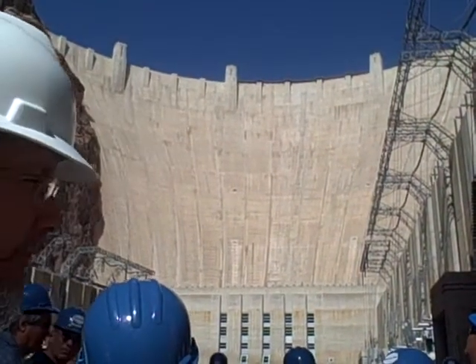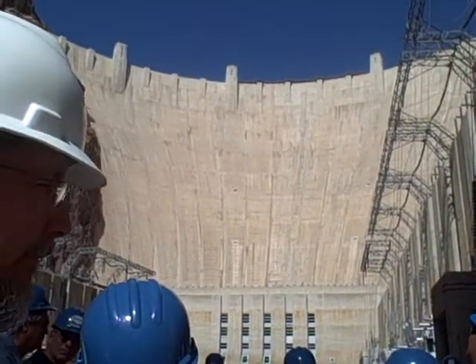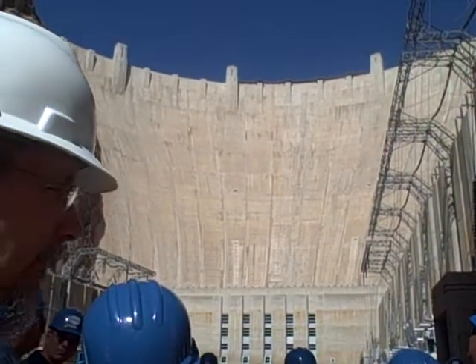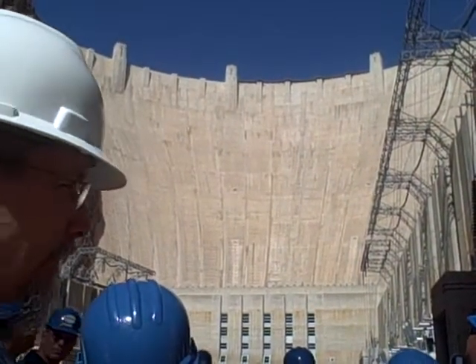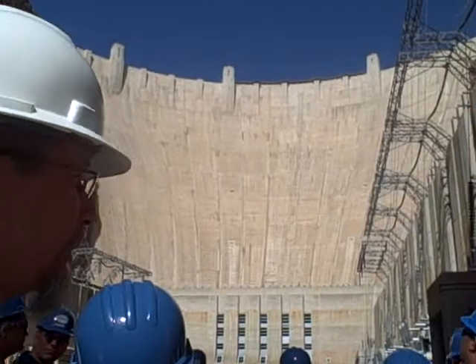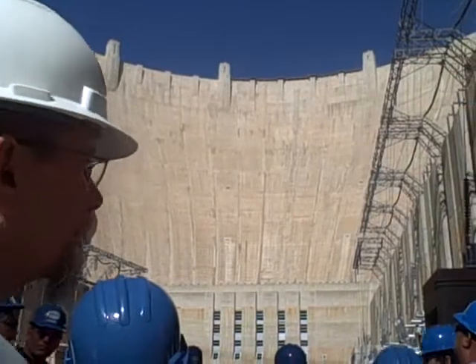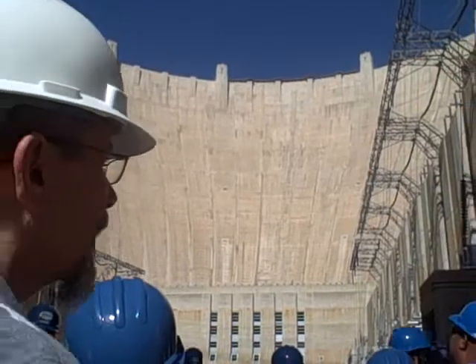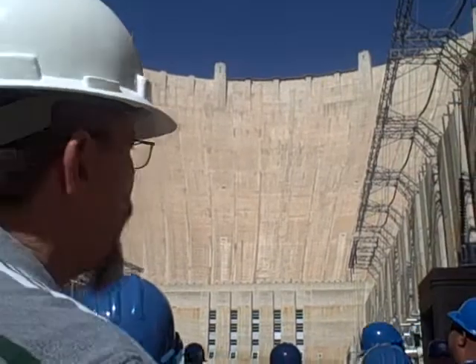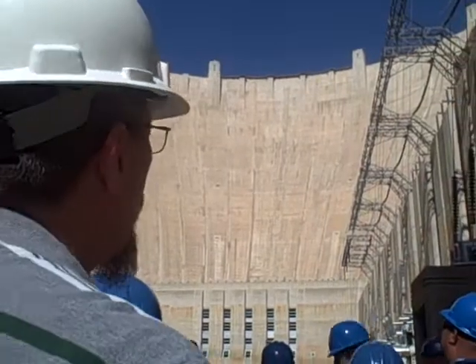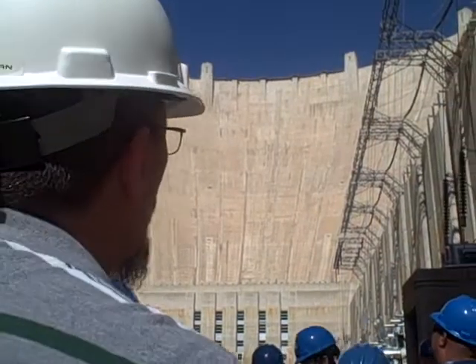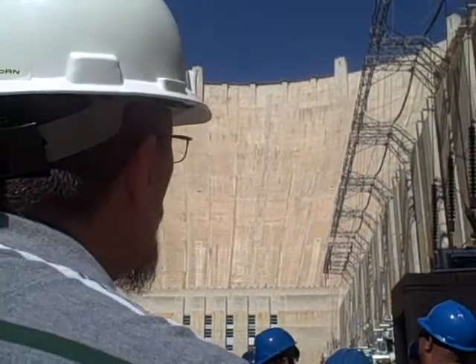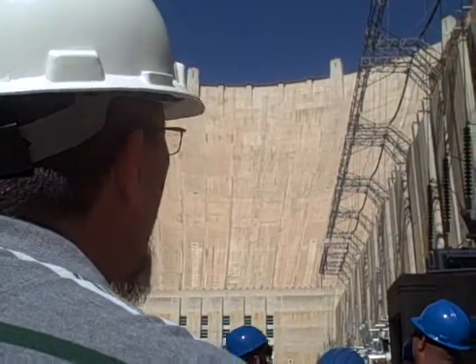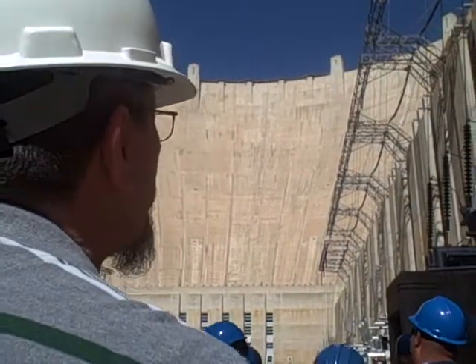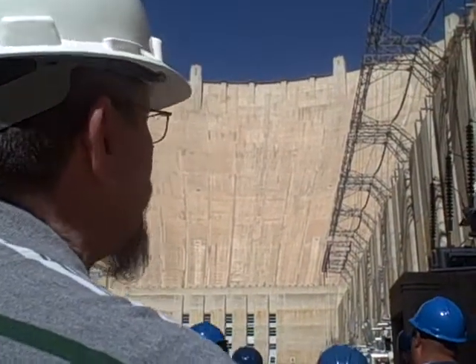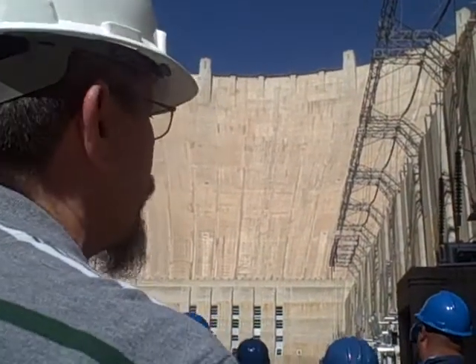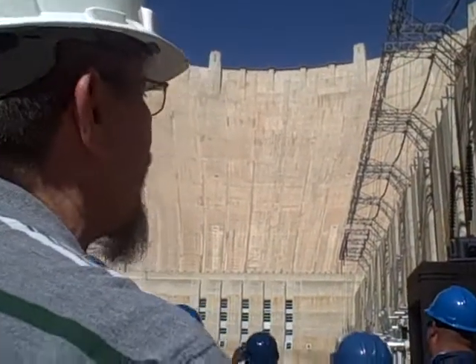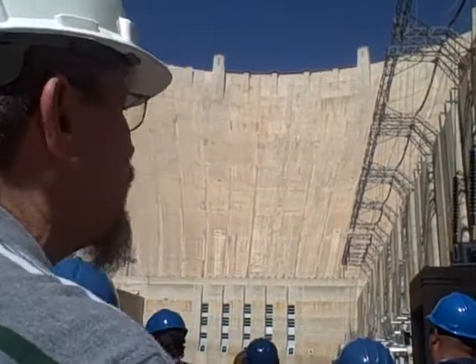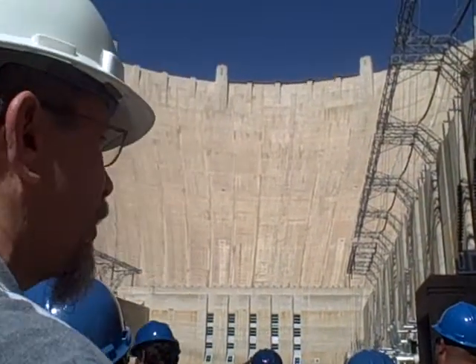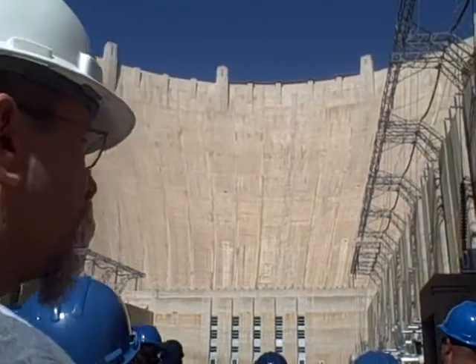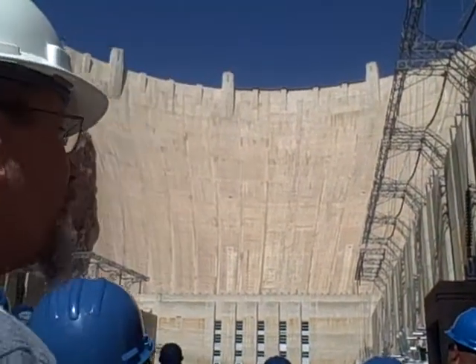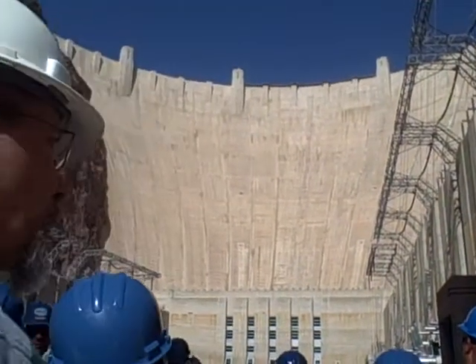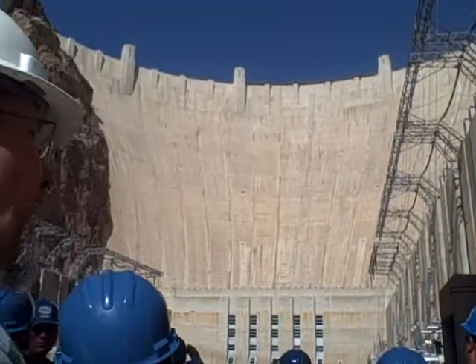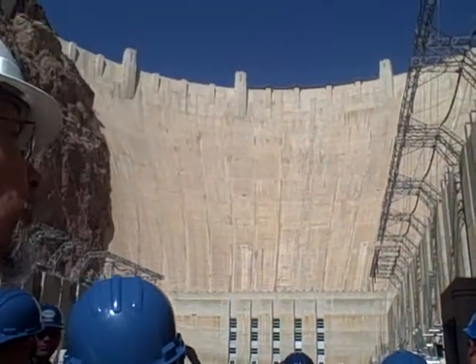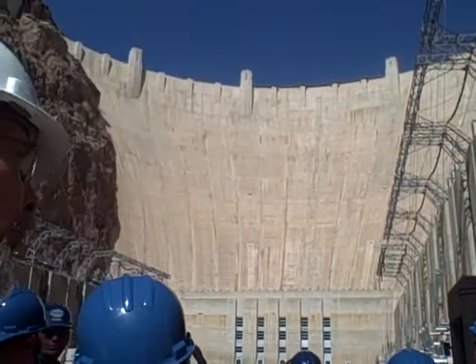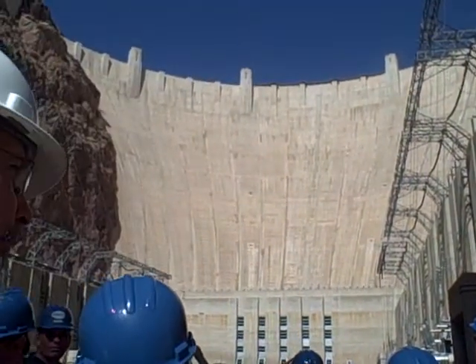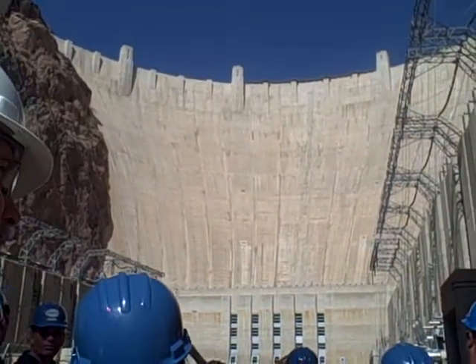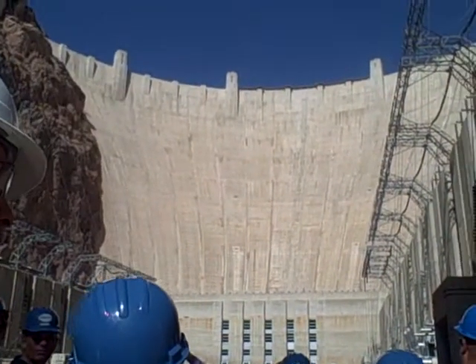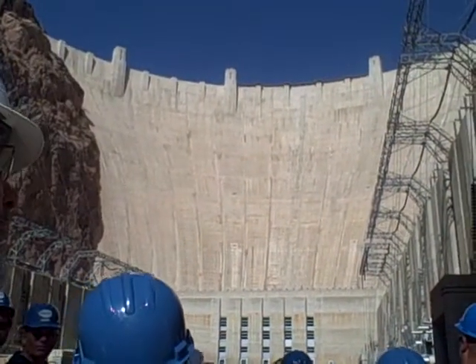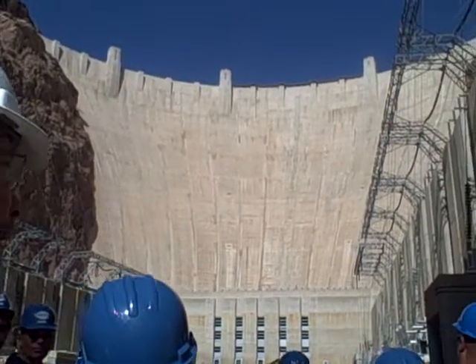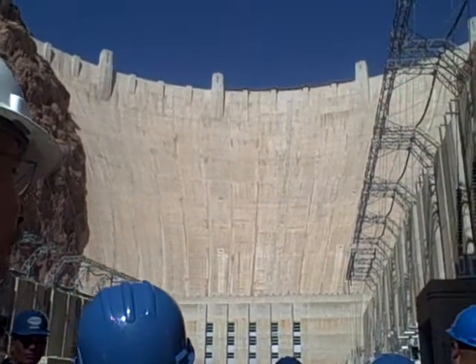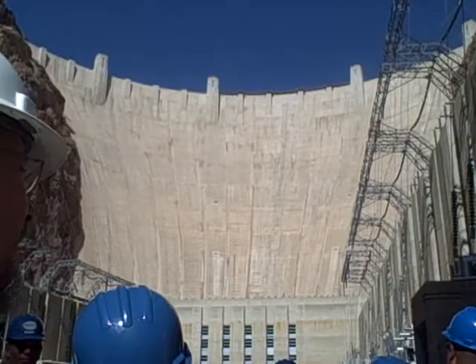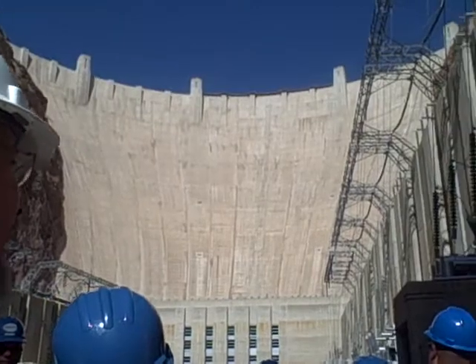Is it solid? There are two miles of tunnels on the interior for inspection purposes.